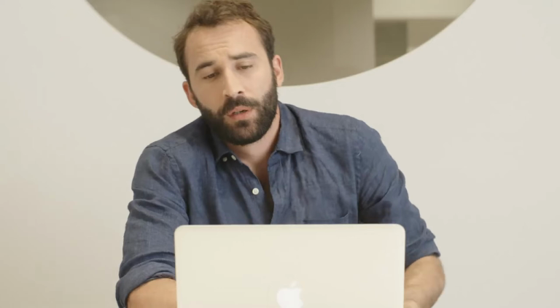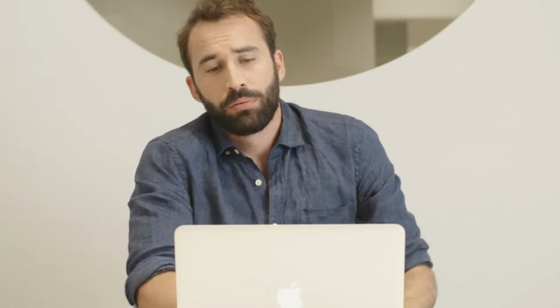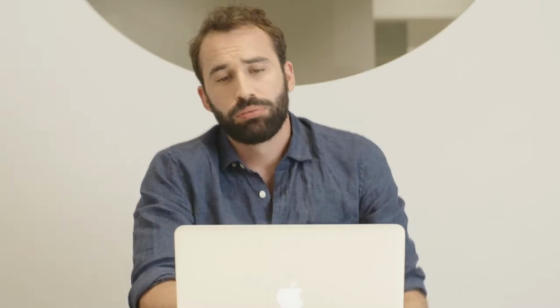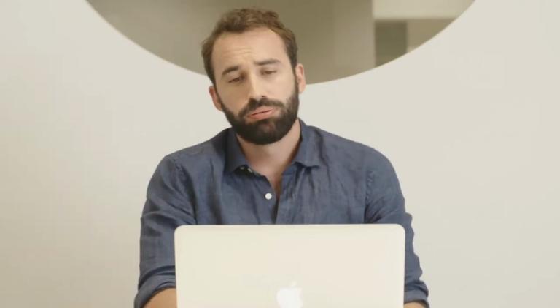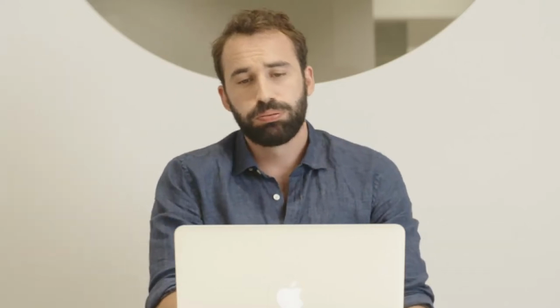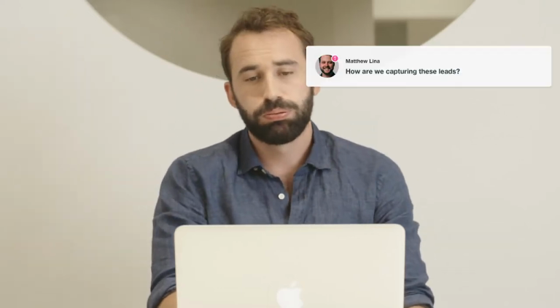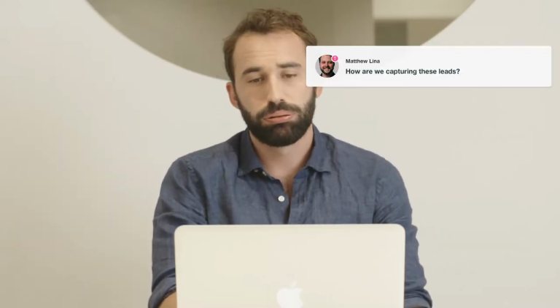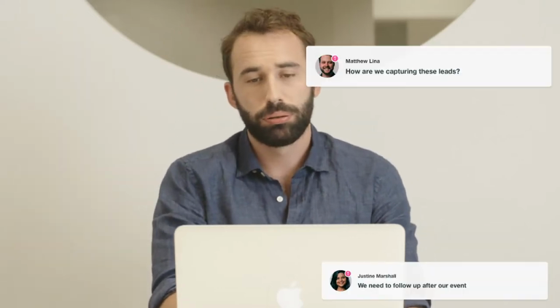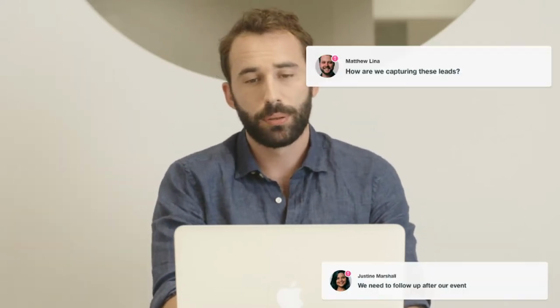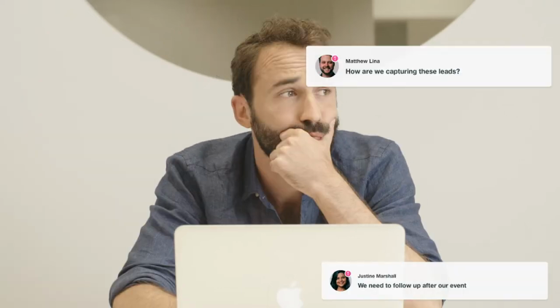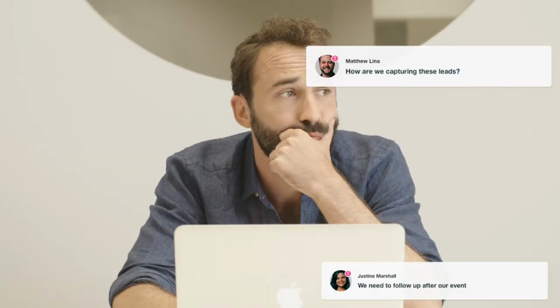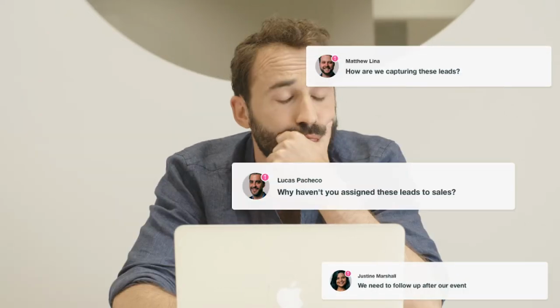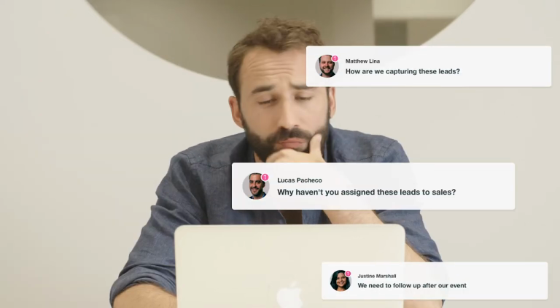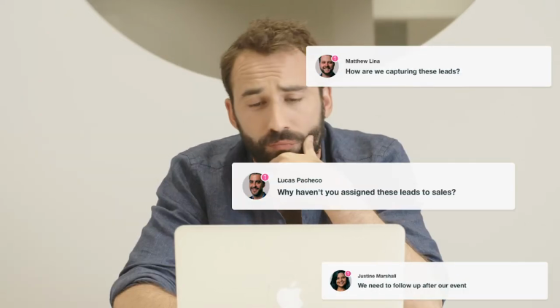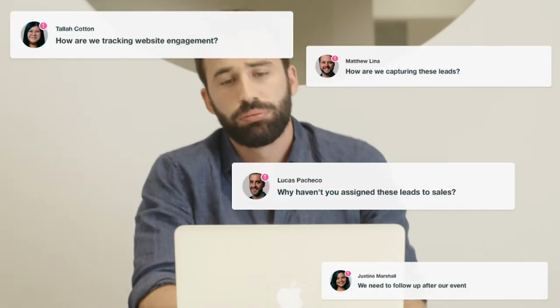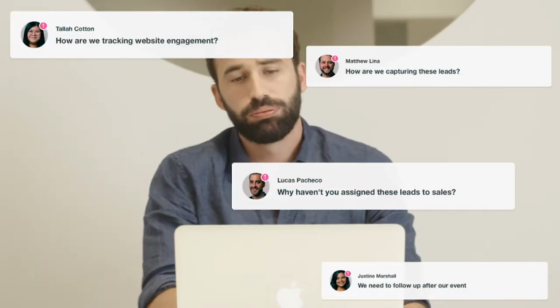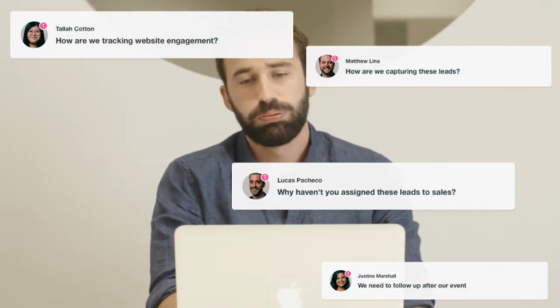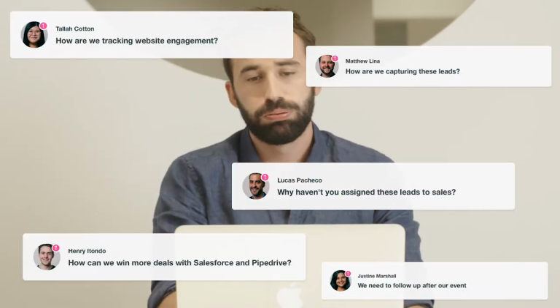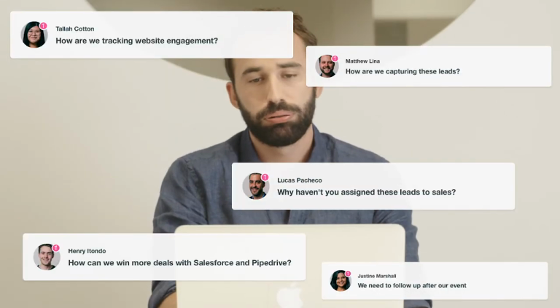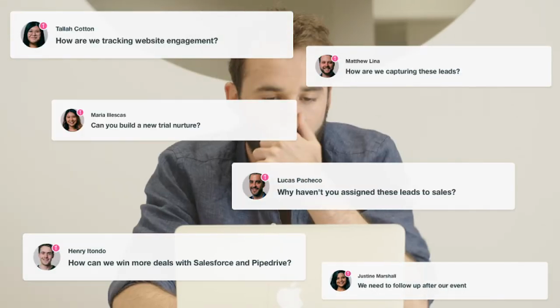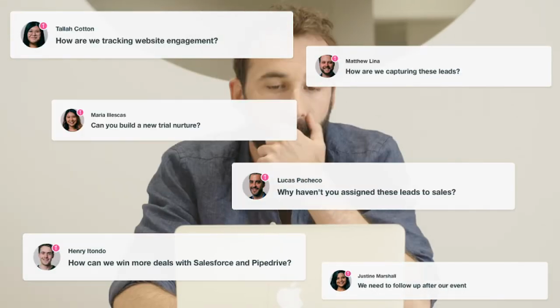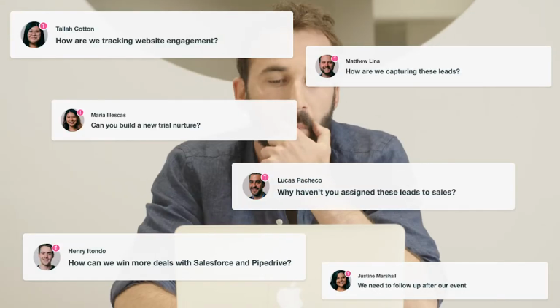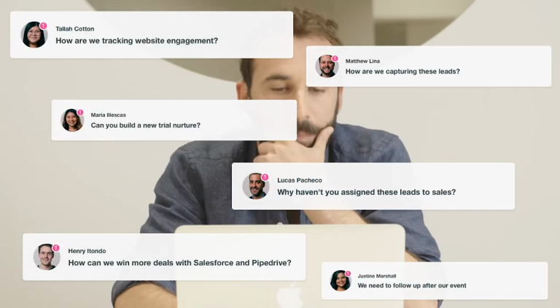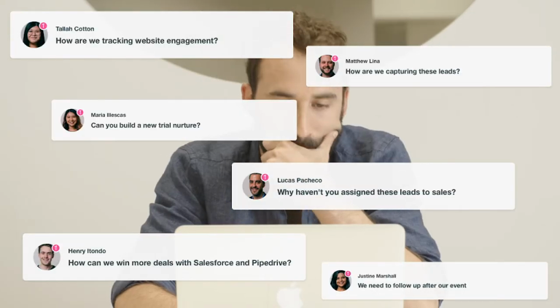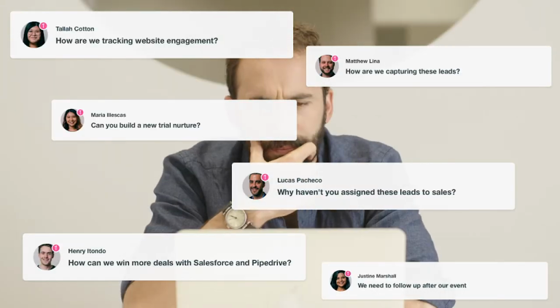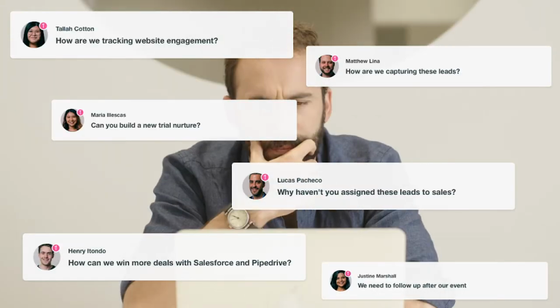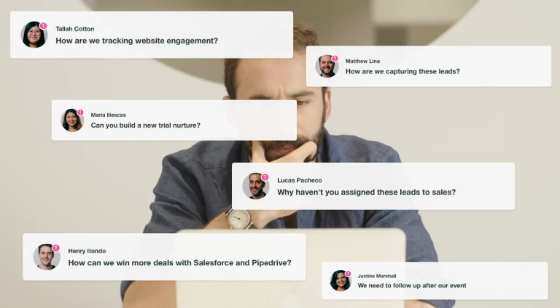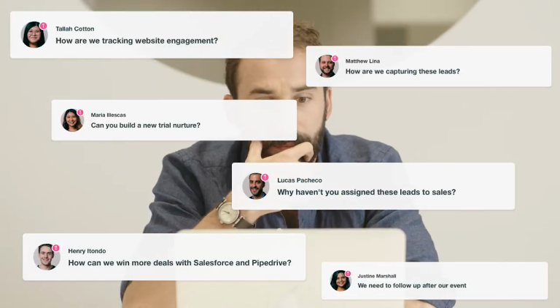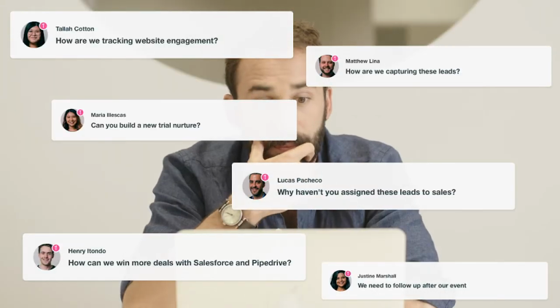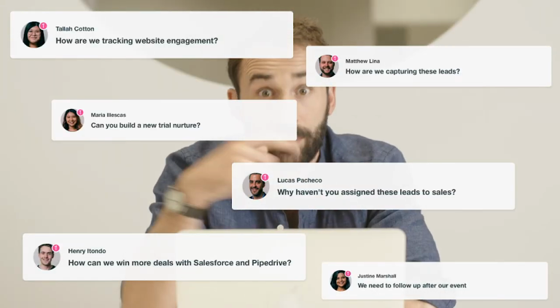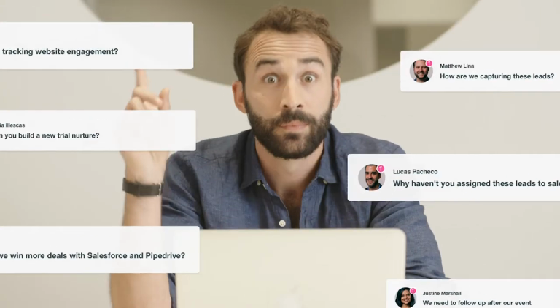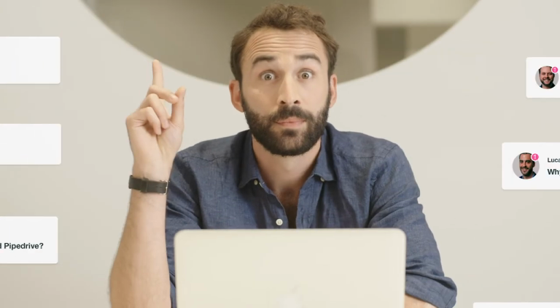I need you to build a new calendar. How are we tracking websites? How are we capturing these leads?